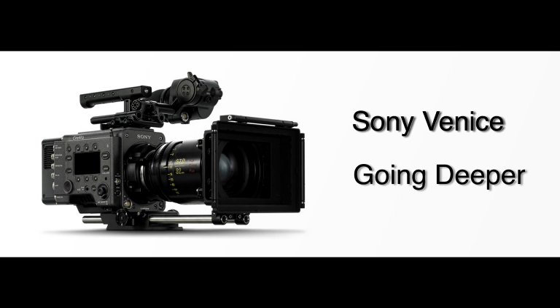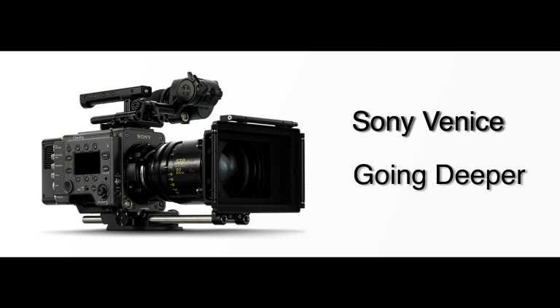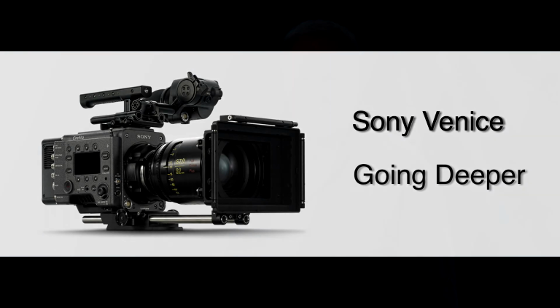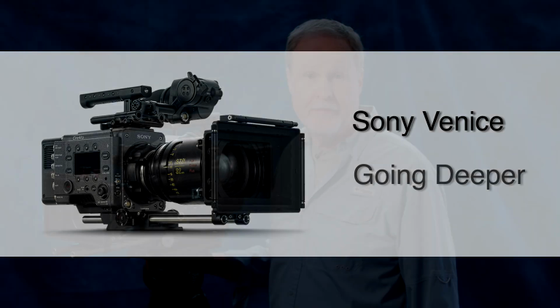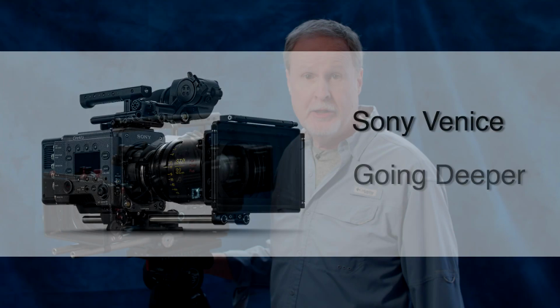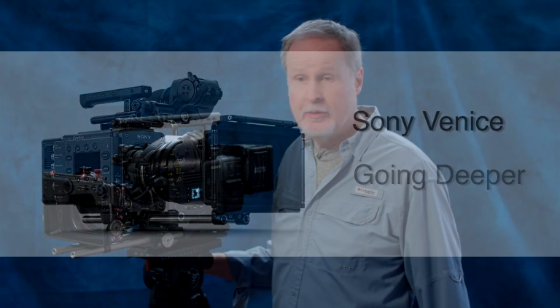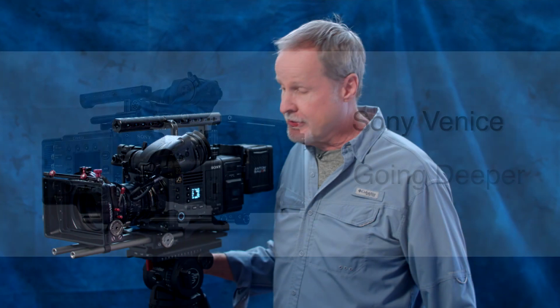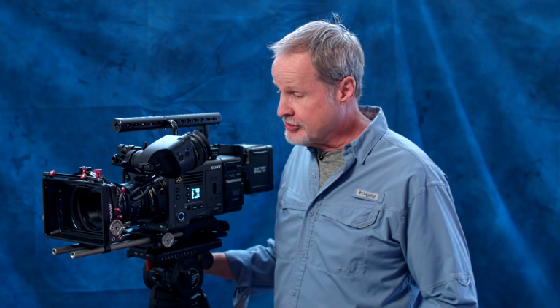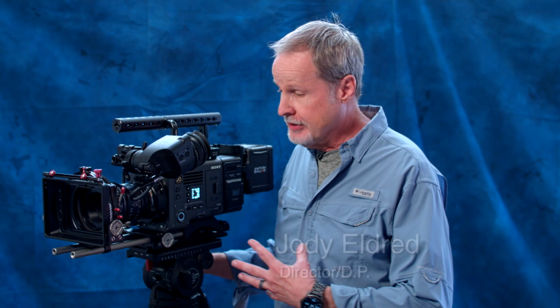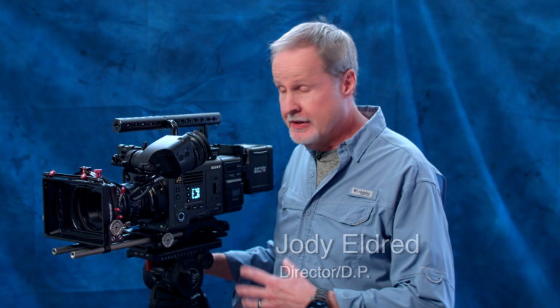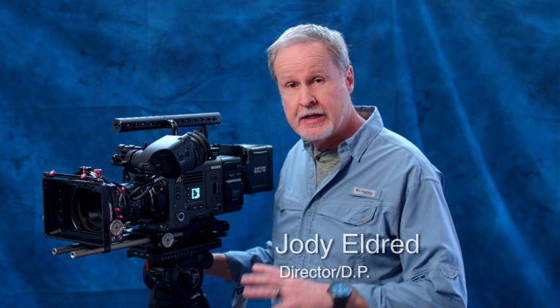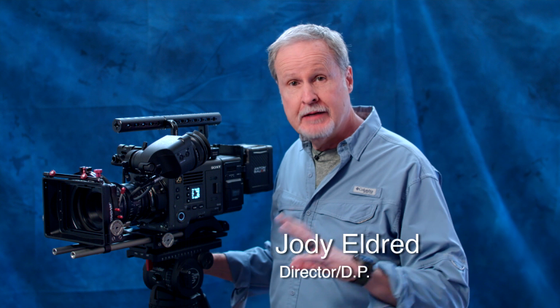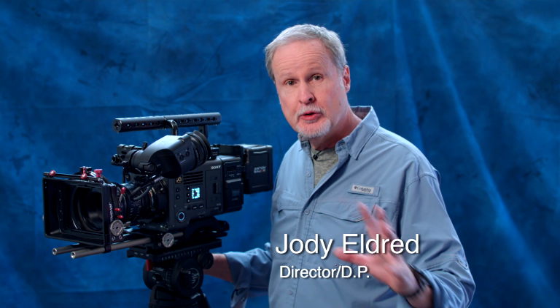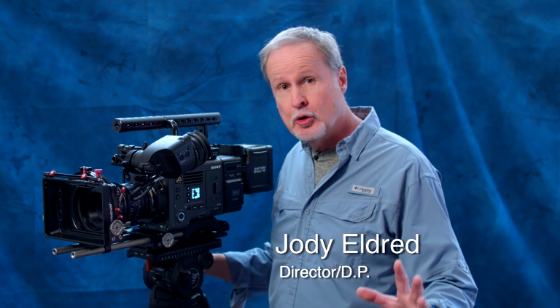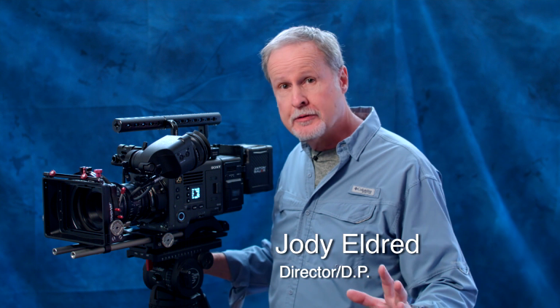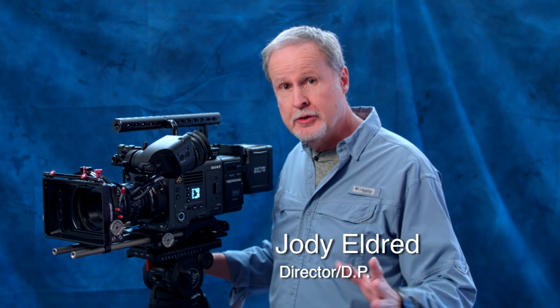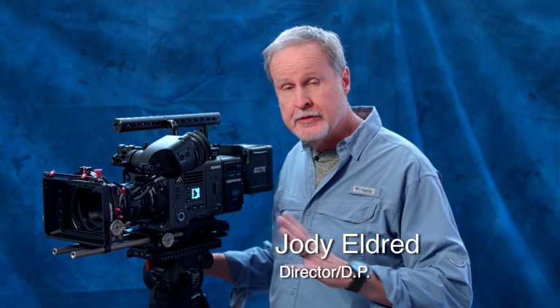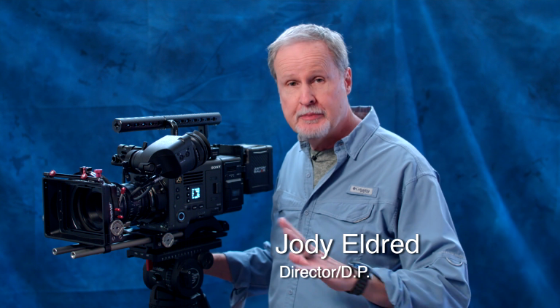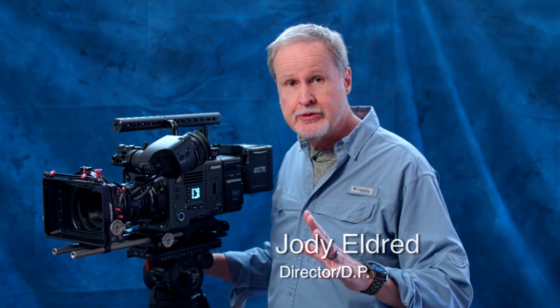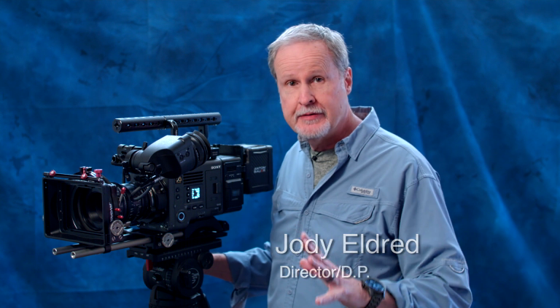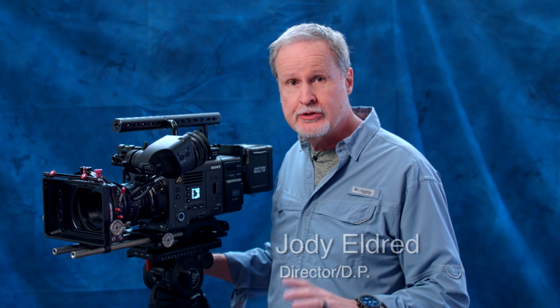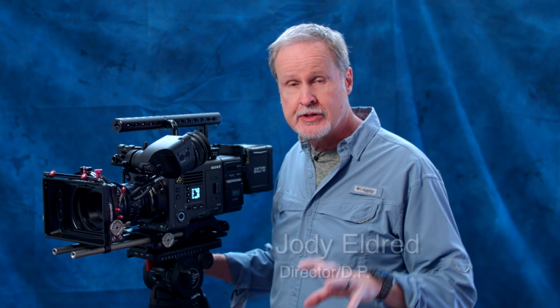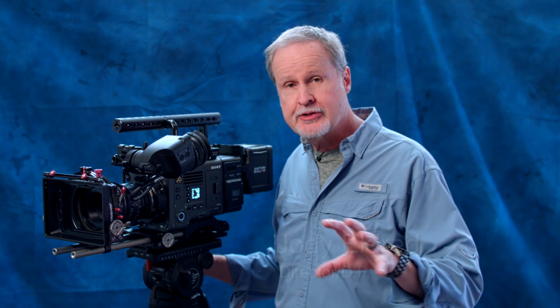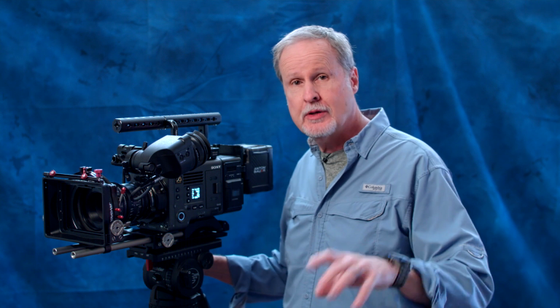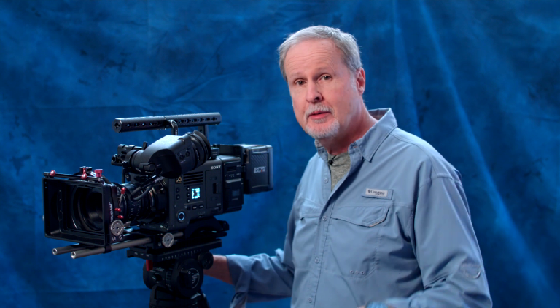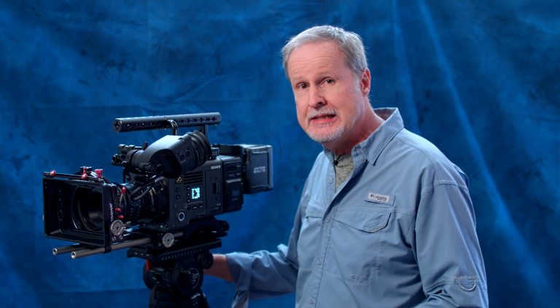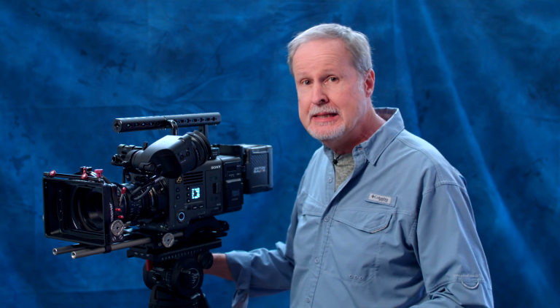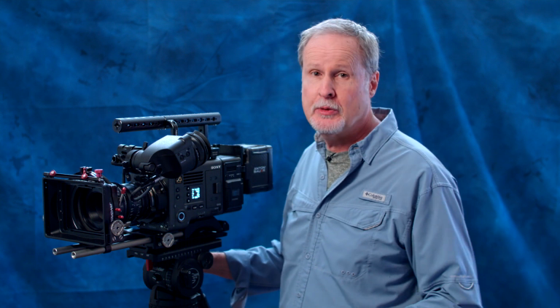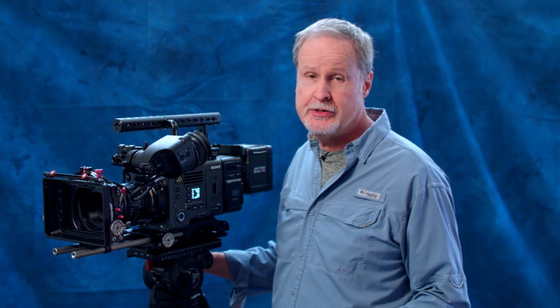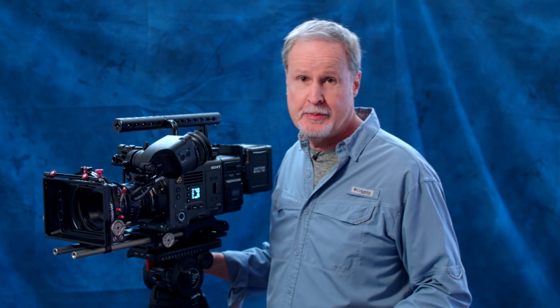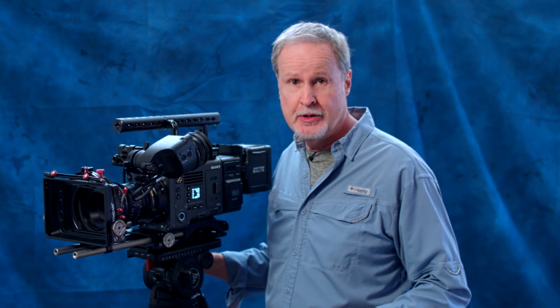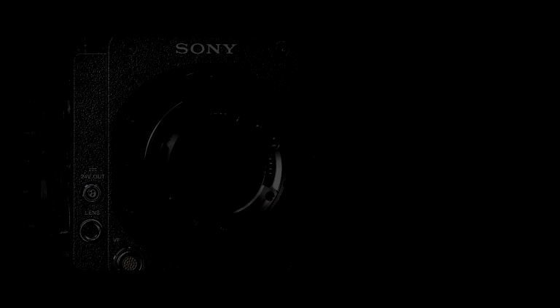In our first video about the Sony Venice, I gave you an overview of its major features. Let's go a little bit deeper into some of those.